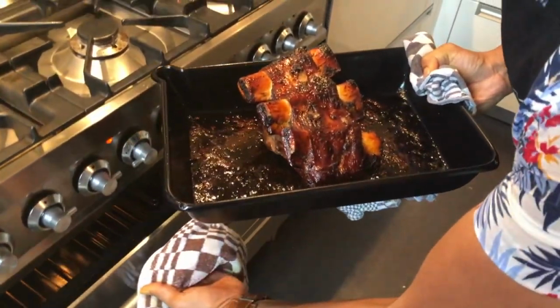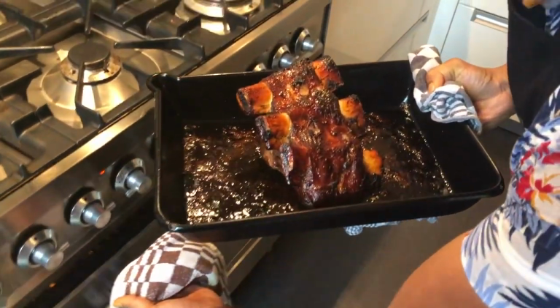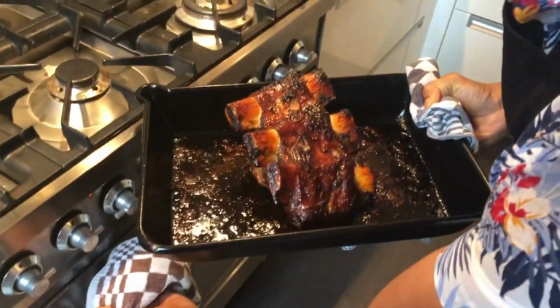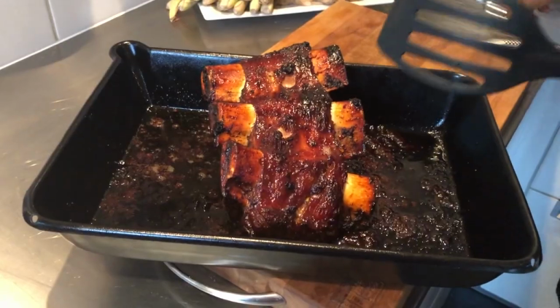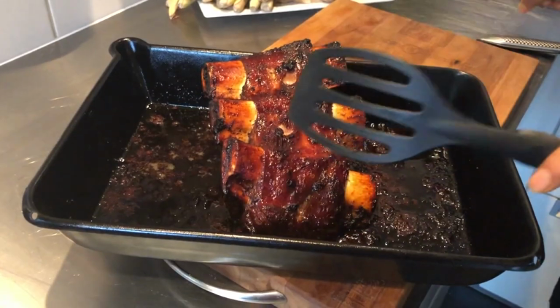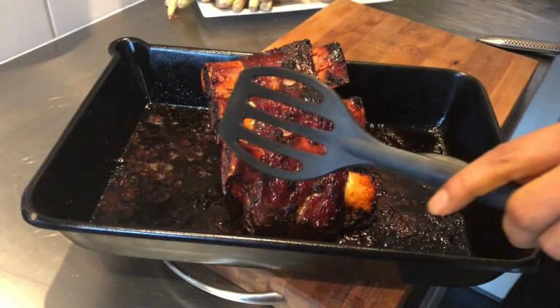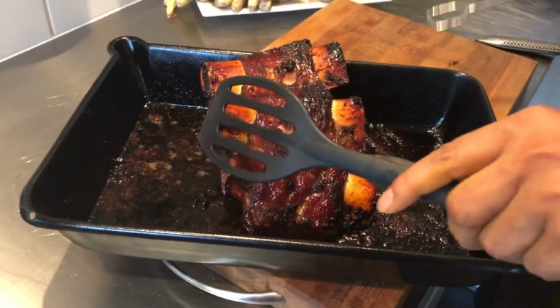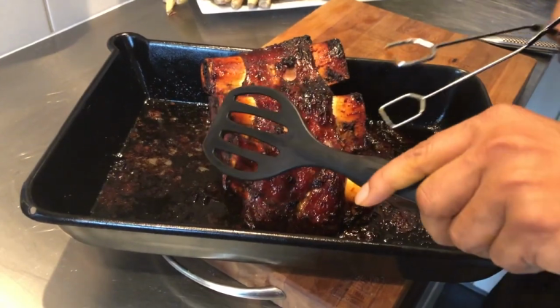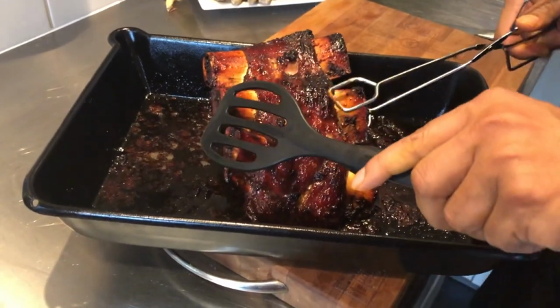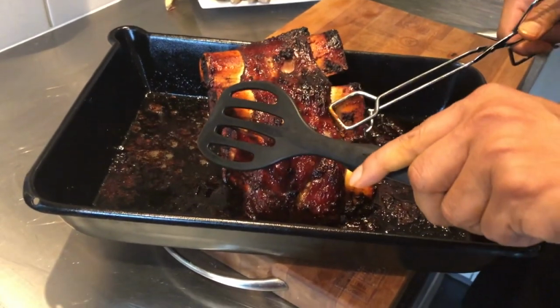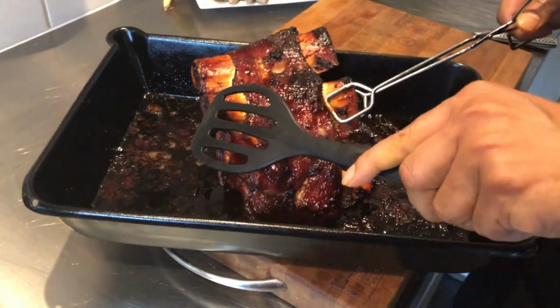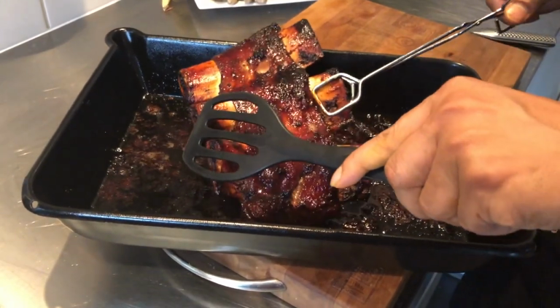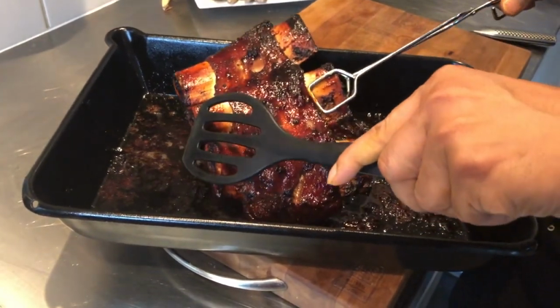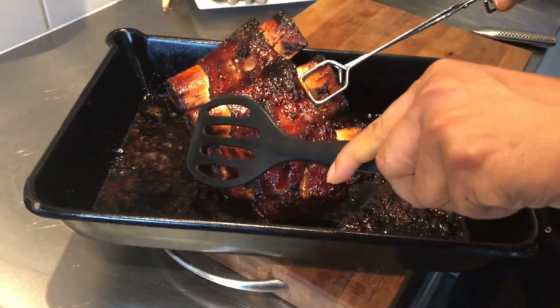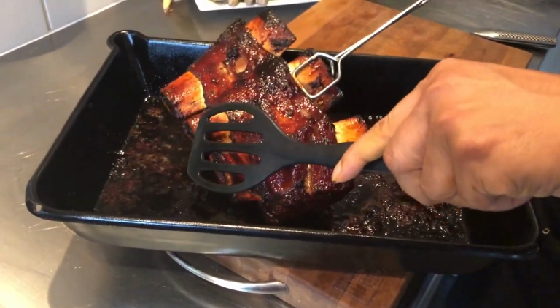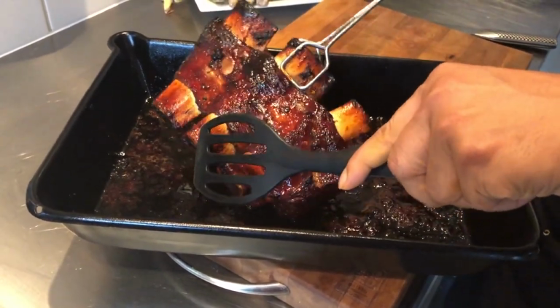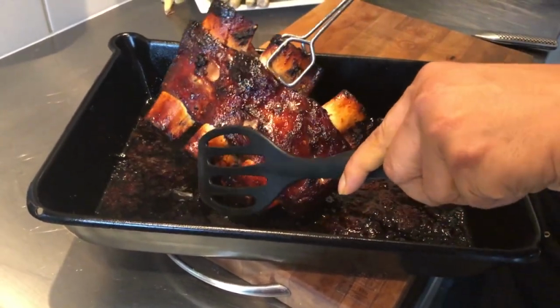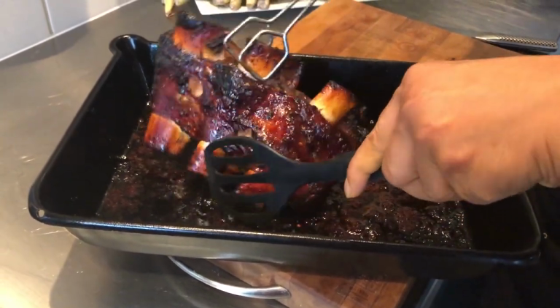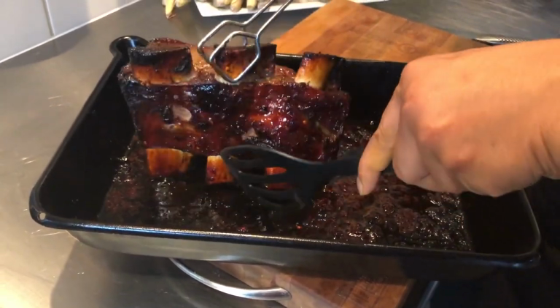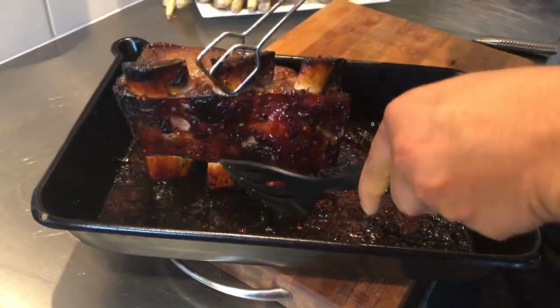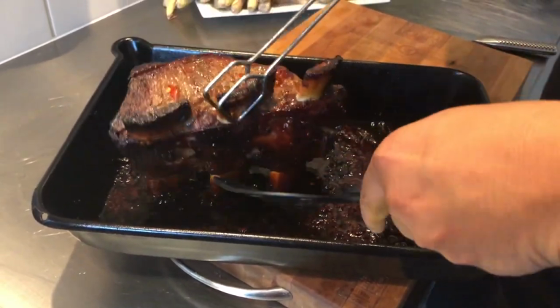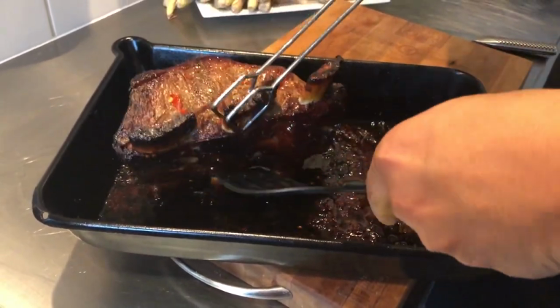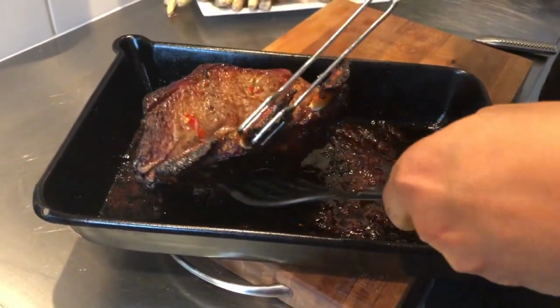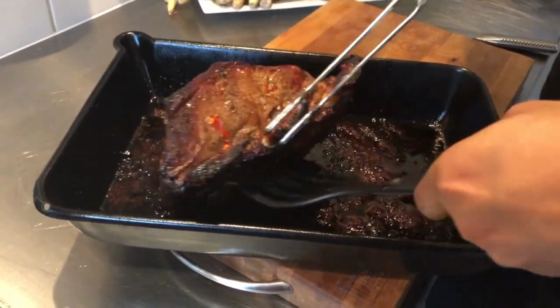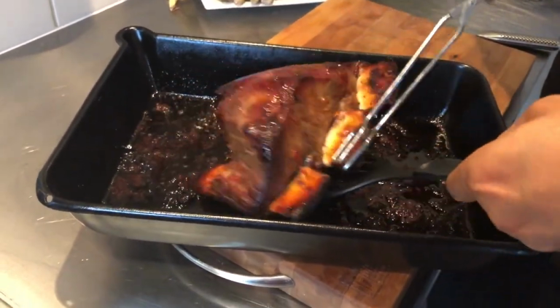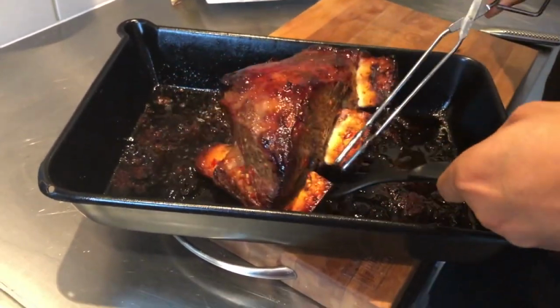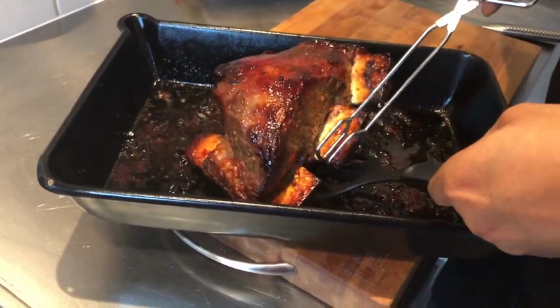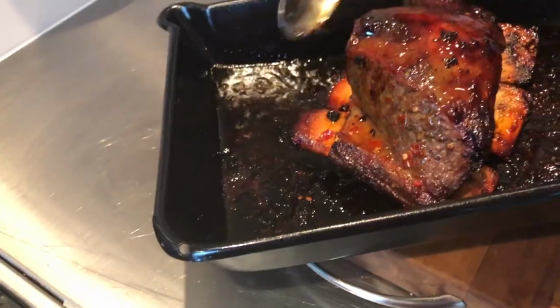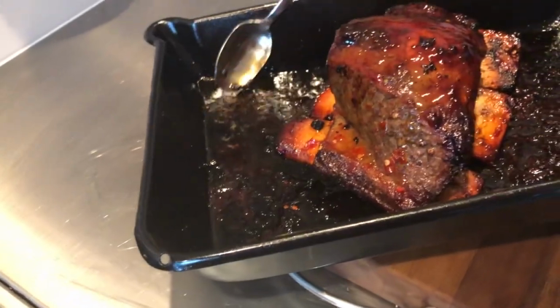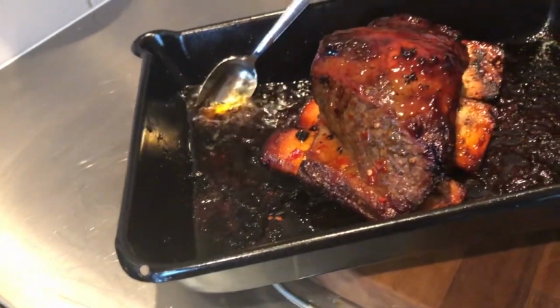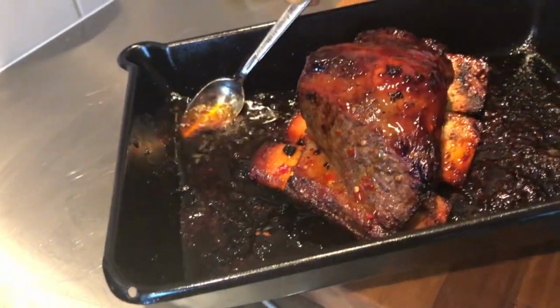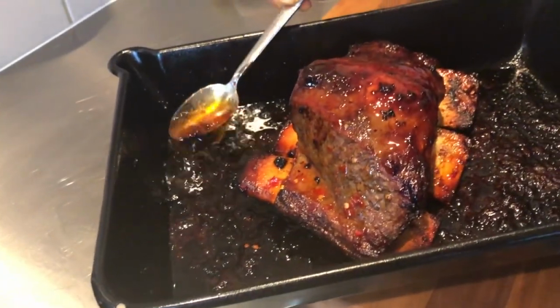After three hours, the ribs are now ready. Give them a final bath before cutting.